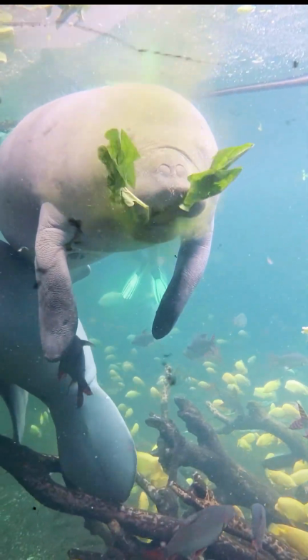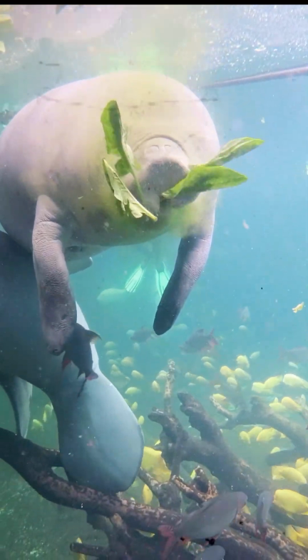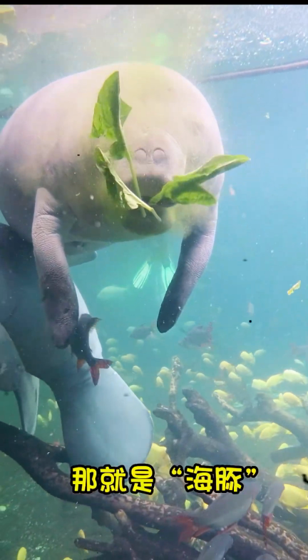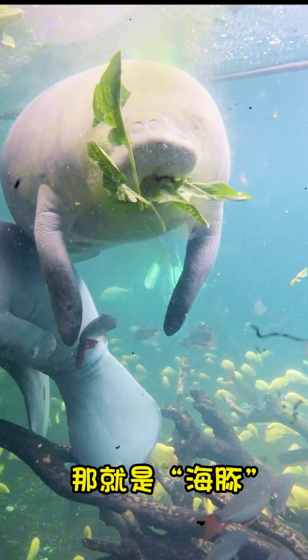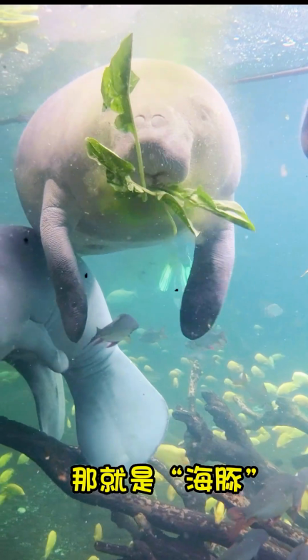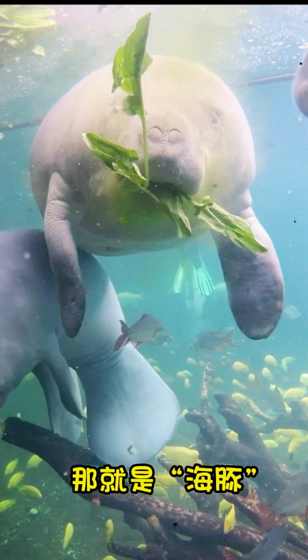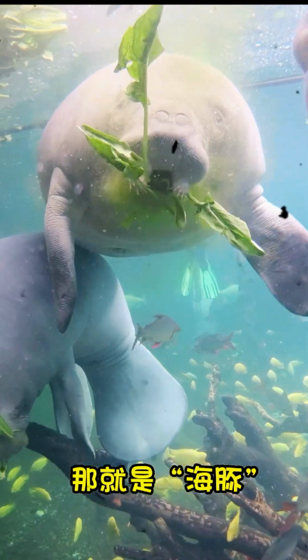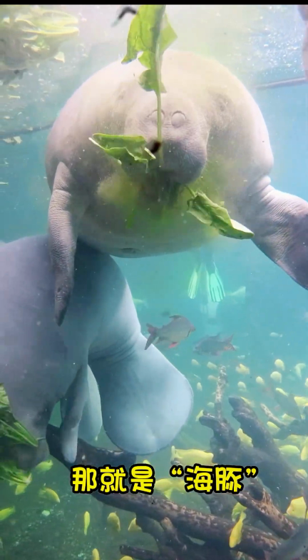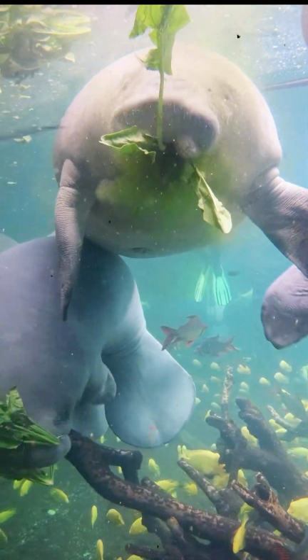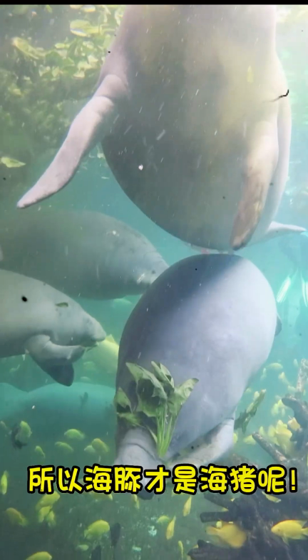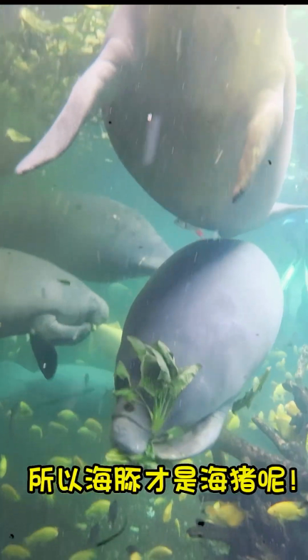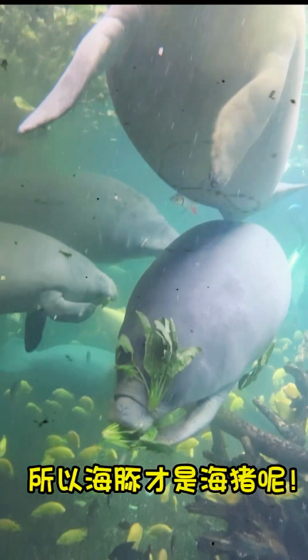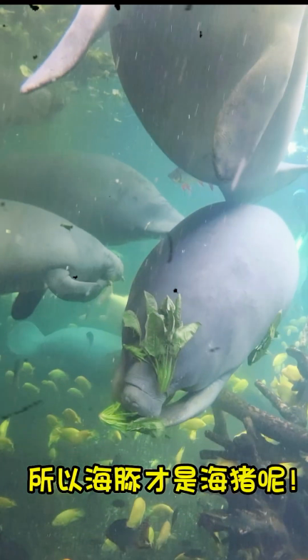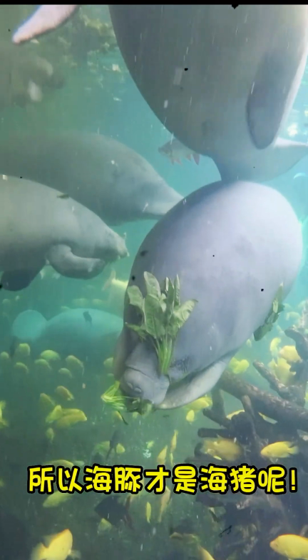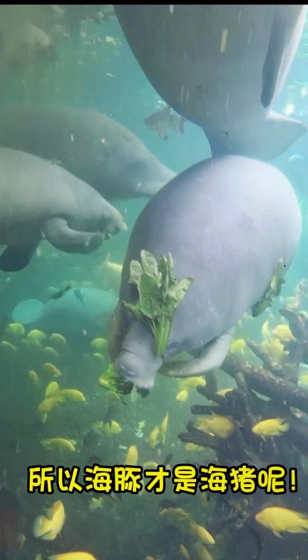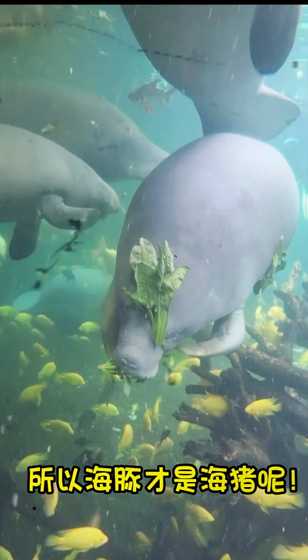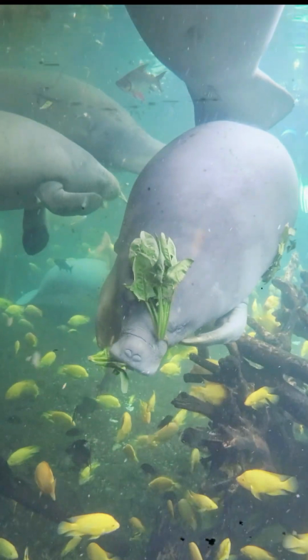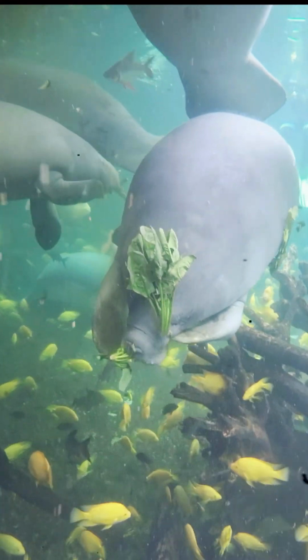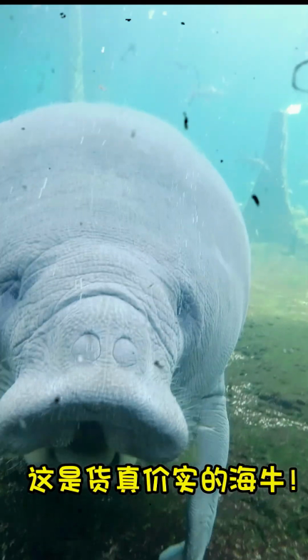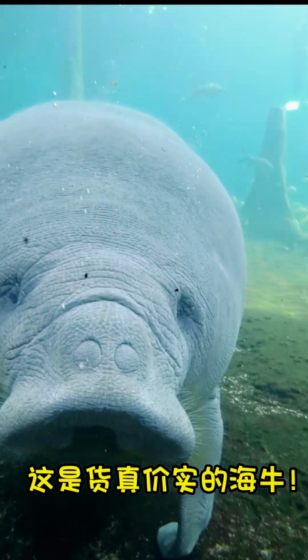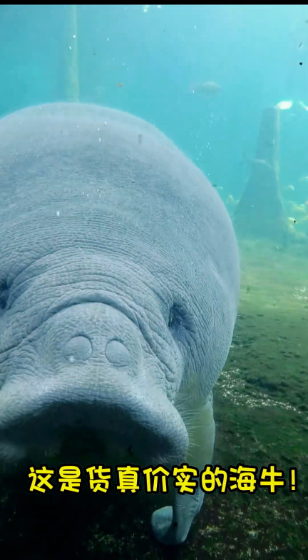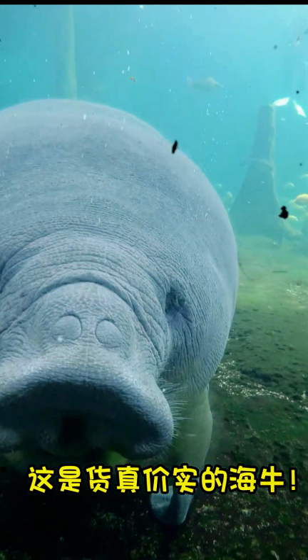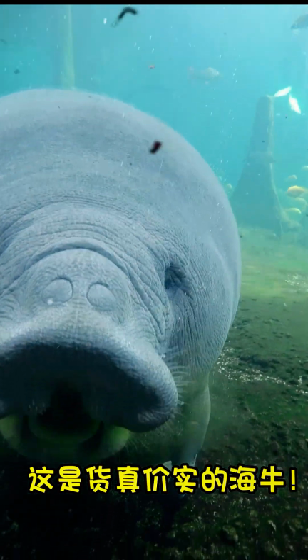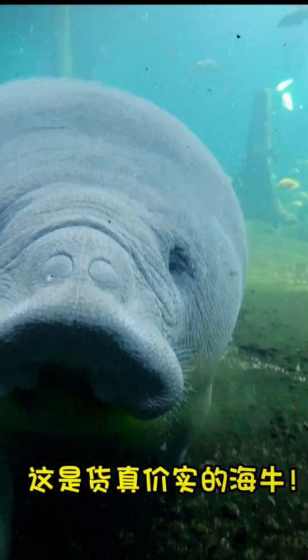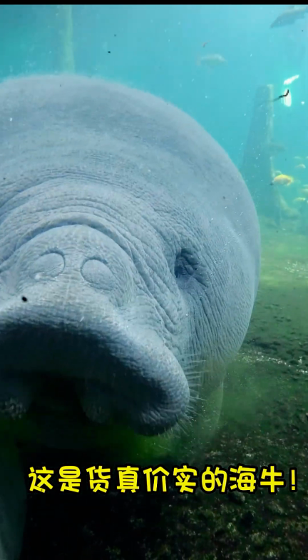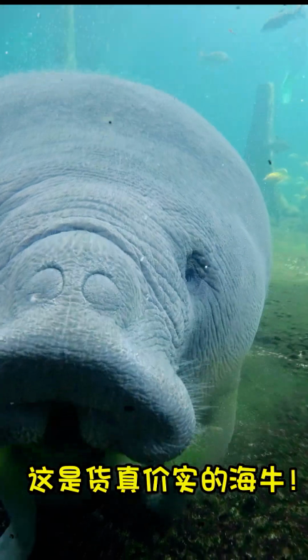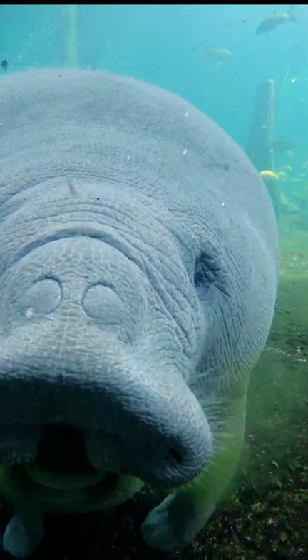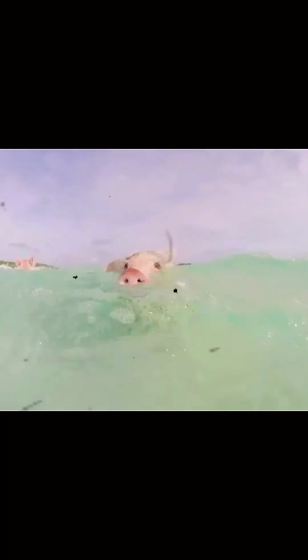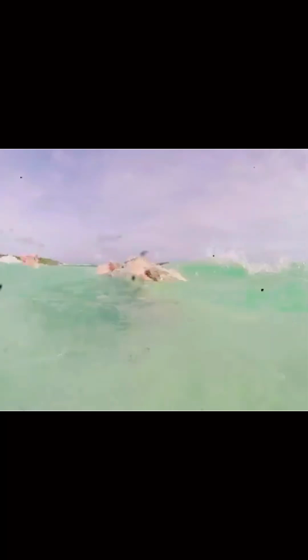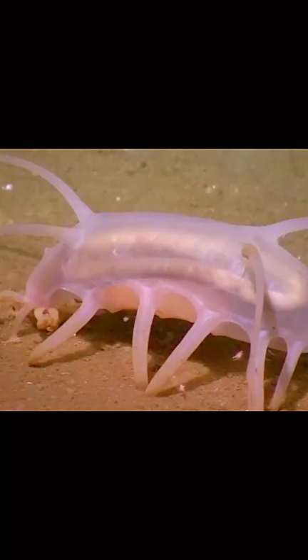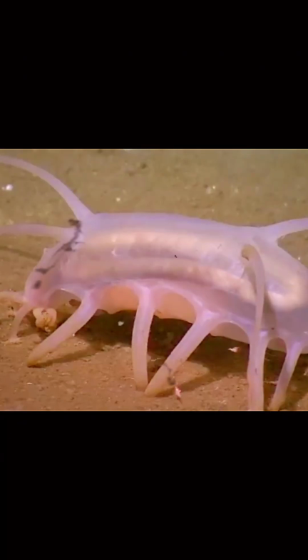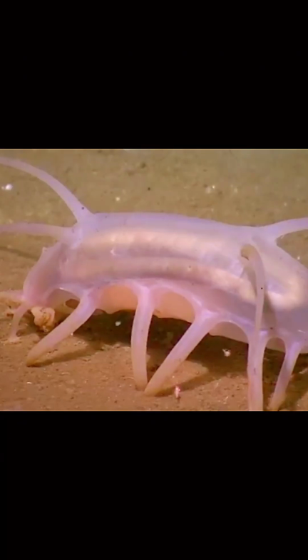It sifts through the sediment, uncovering and eating tiny treasures hidden within — worms, crustaceans, and other microscopic organisms.